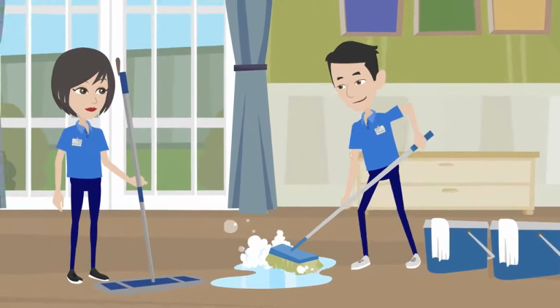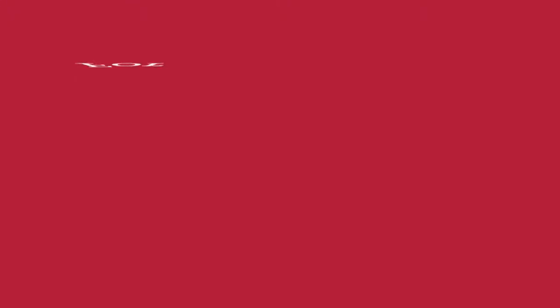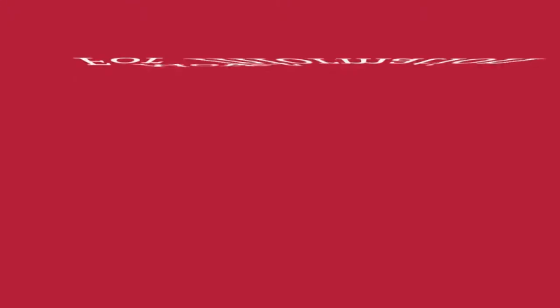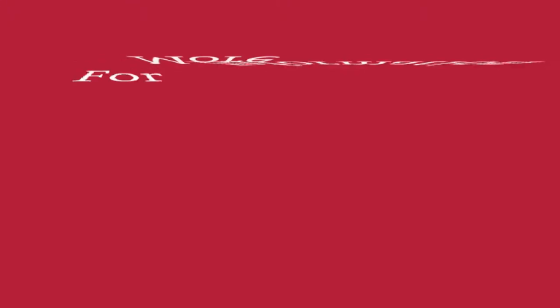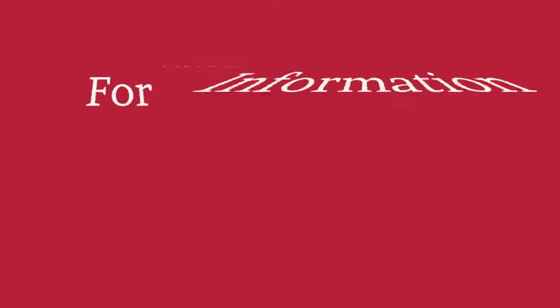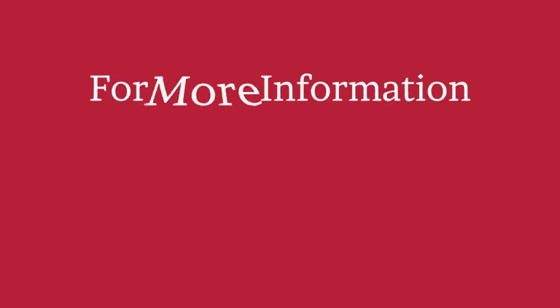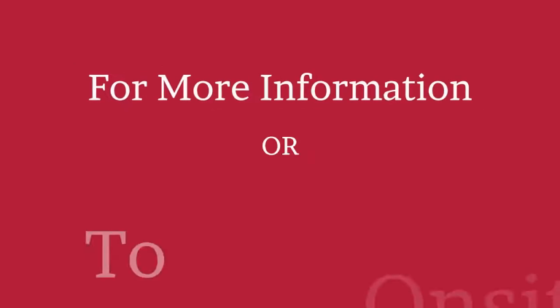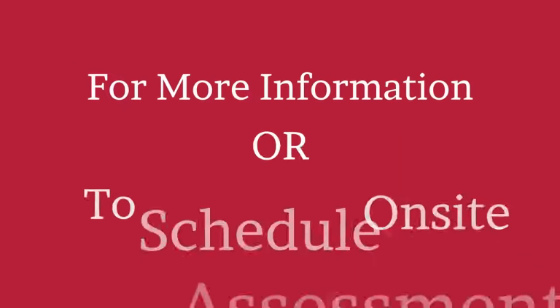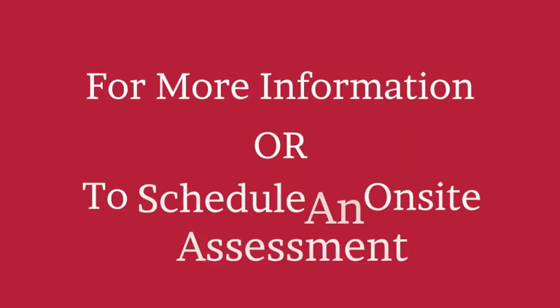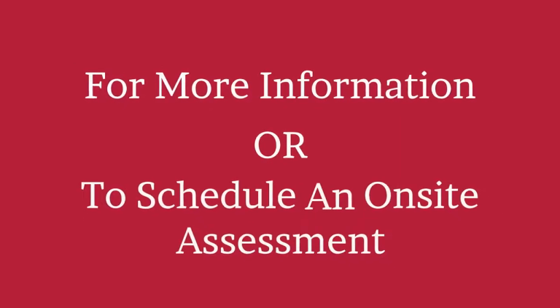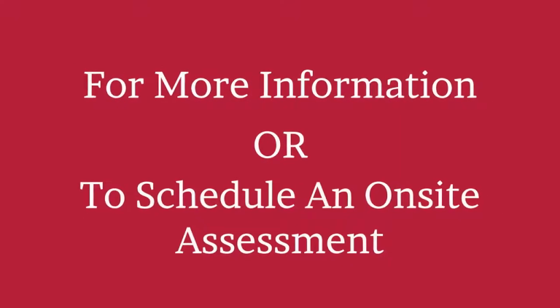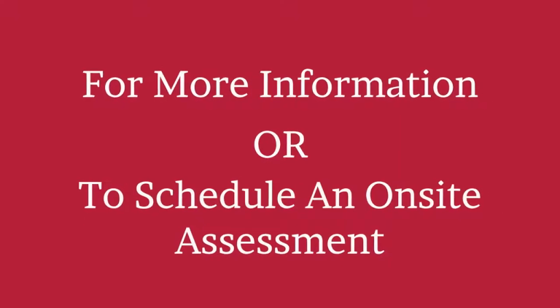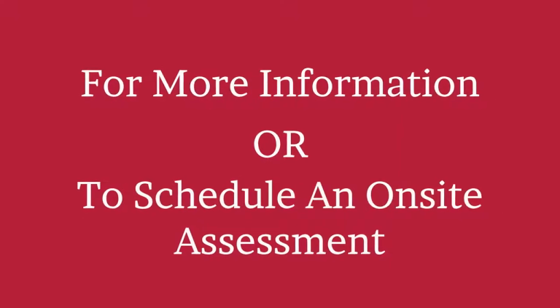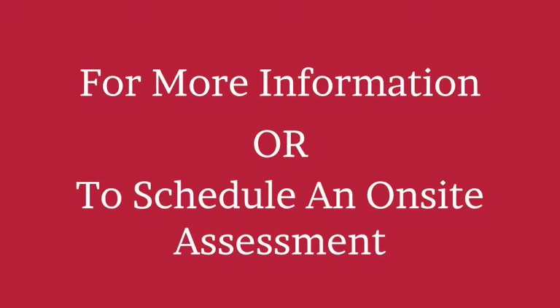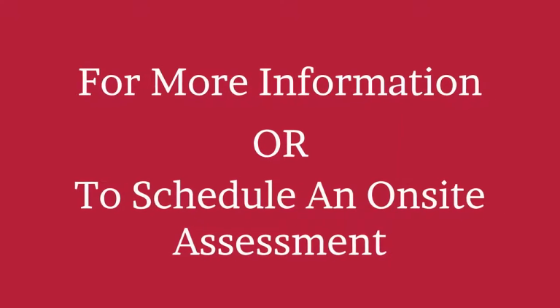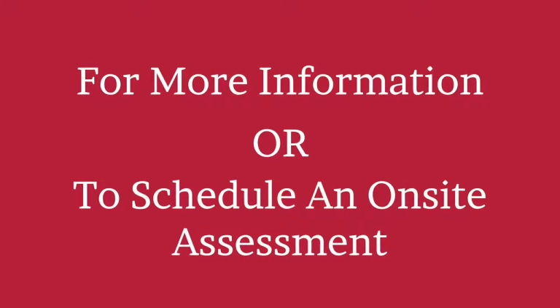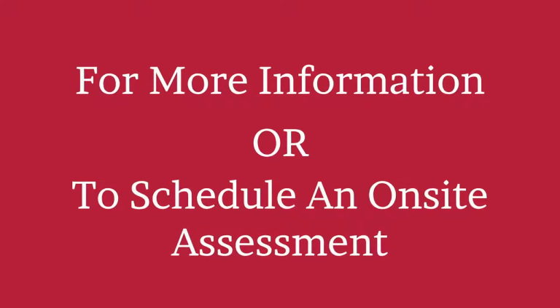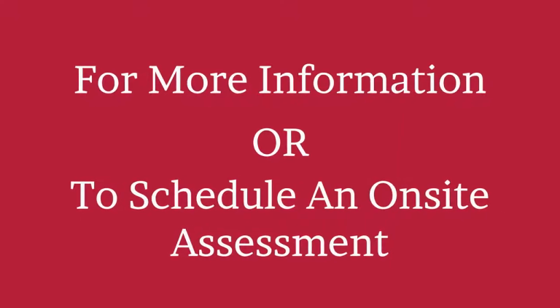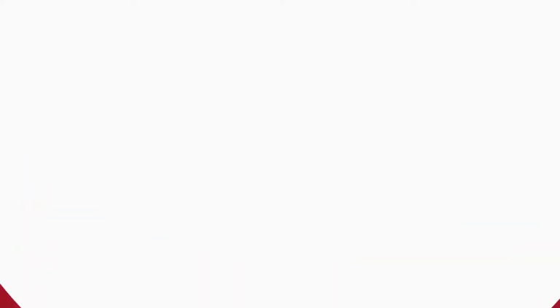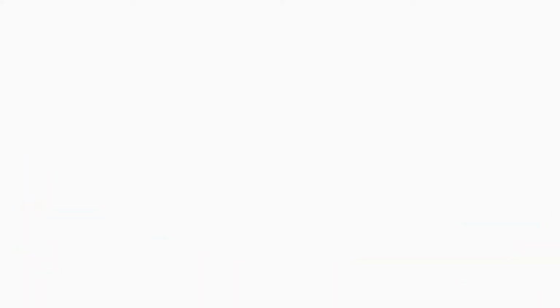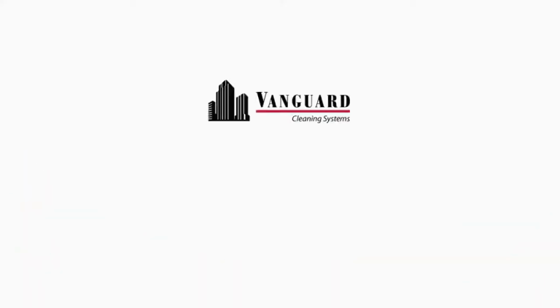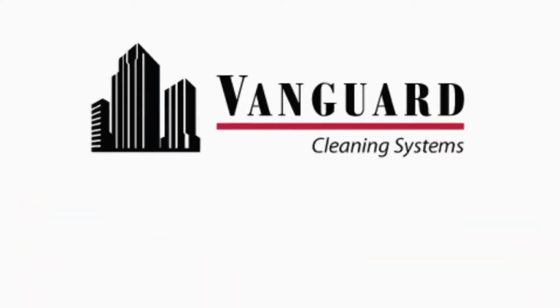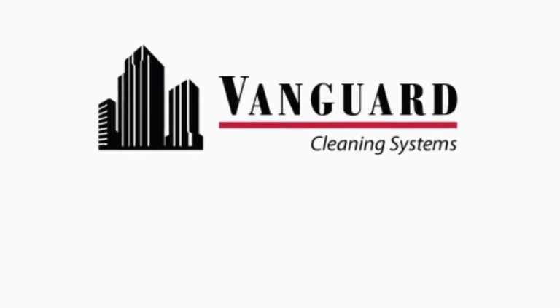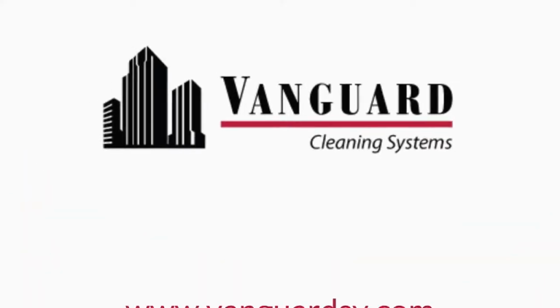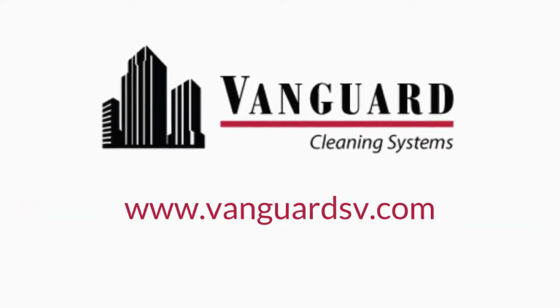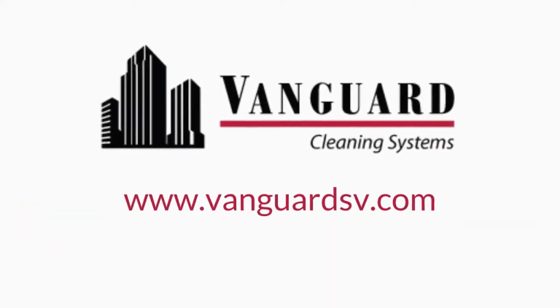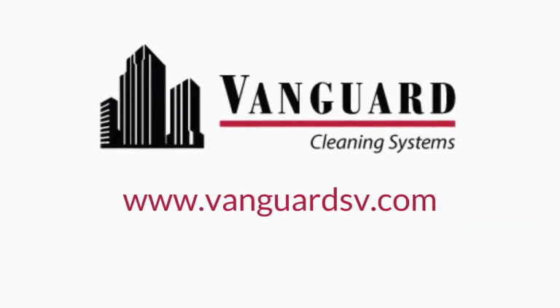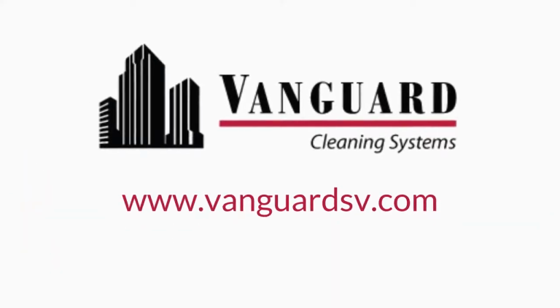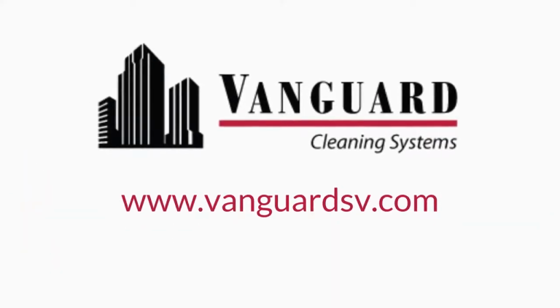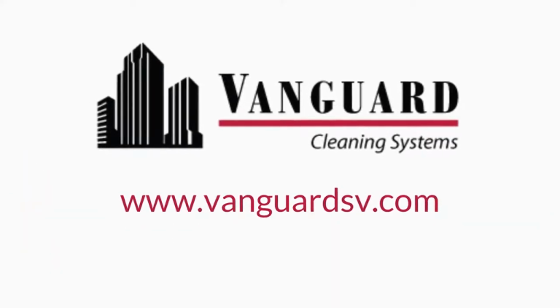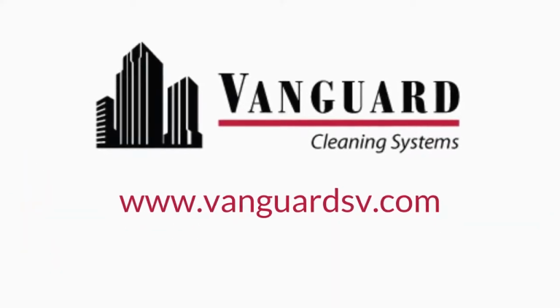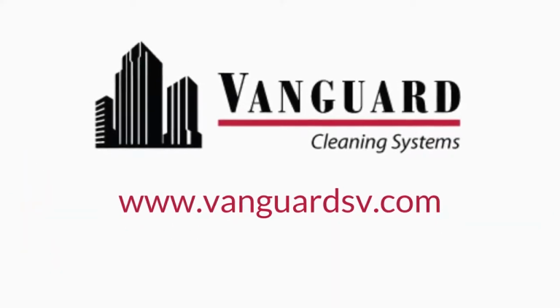For more information or to schedule an on-site assessment, contact us today. Thank you.